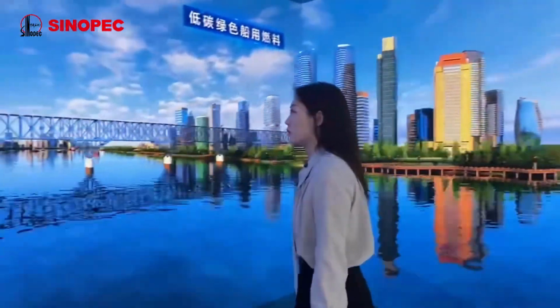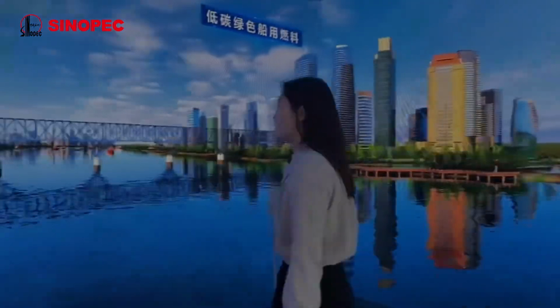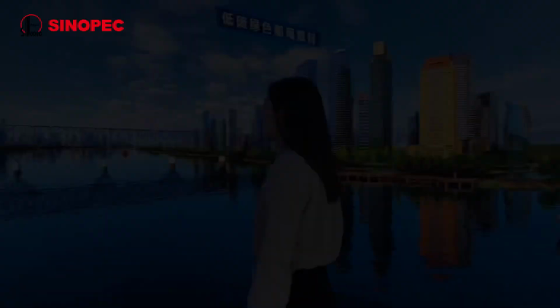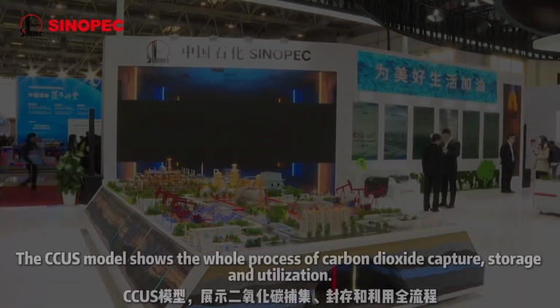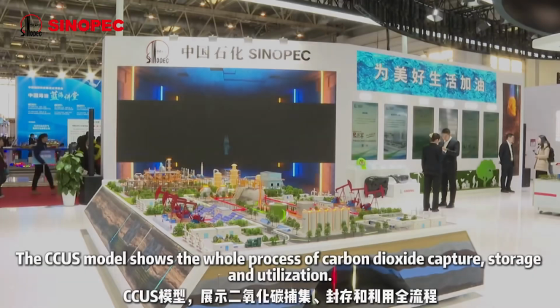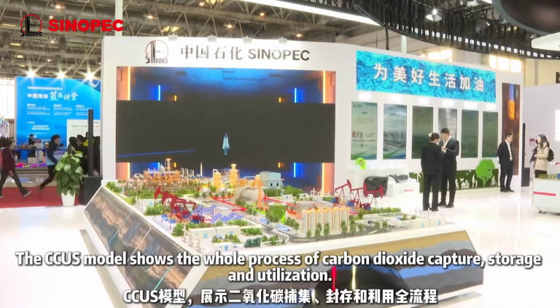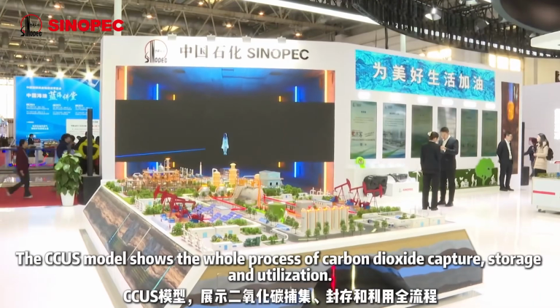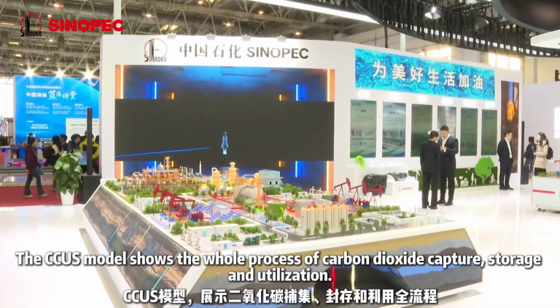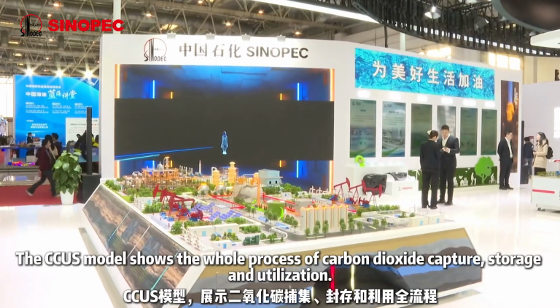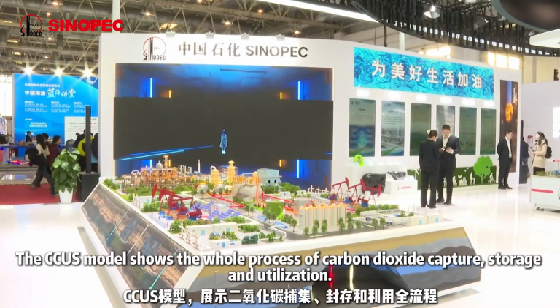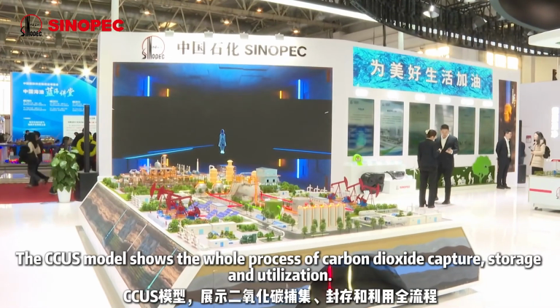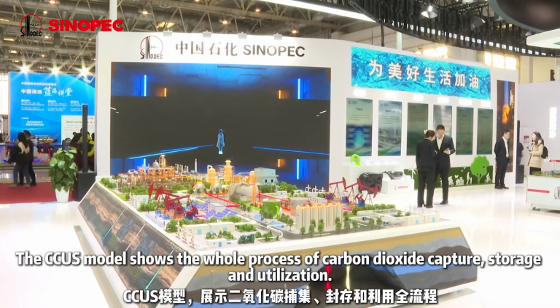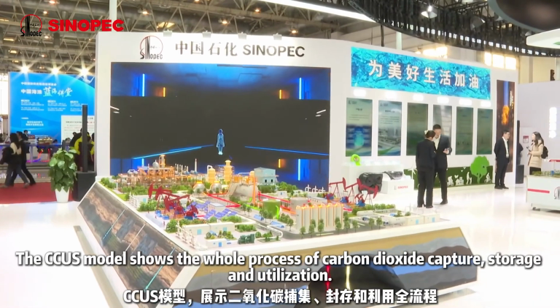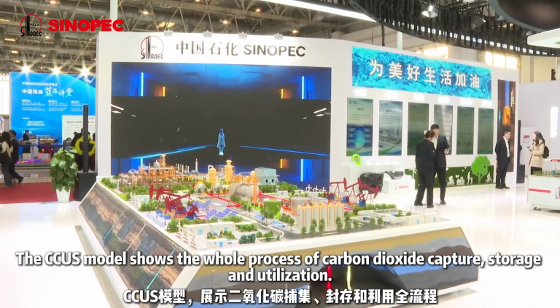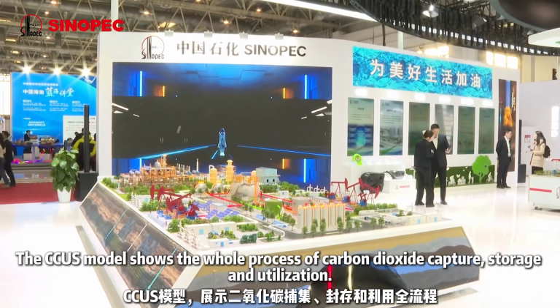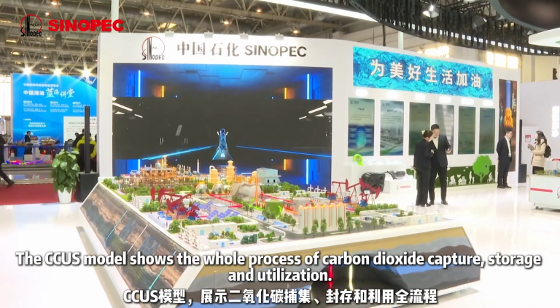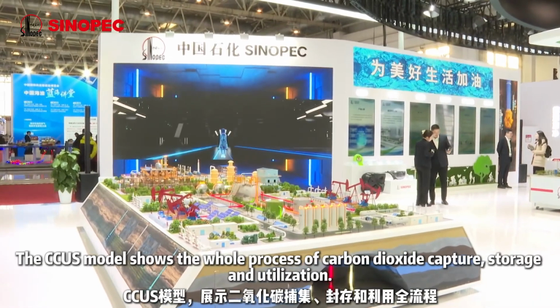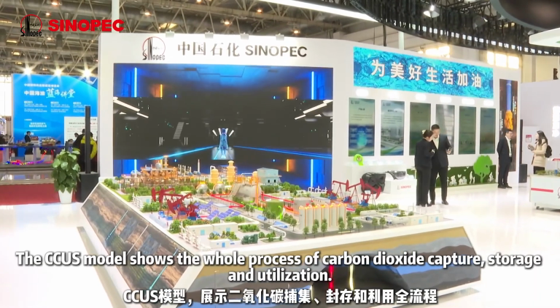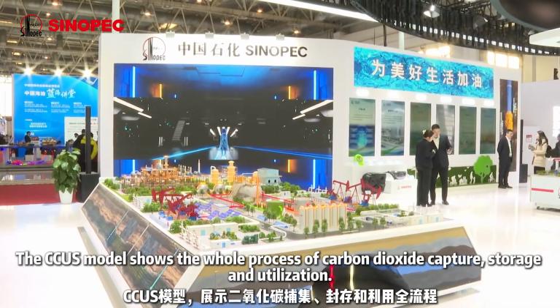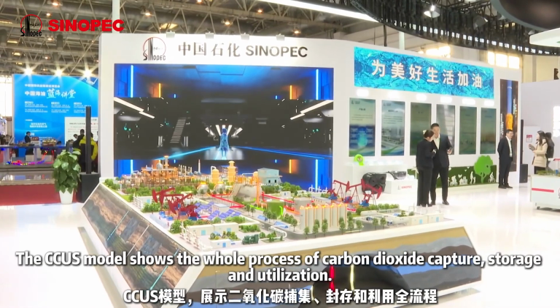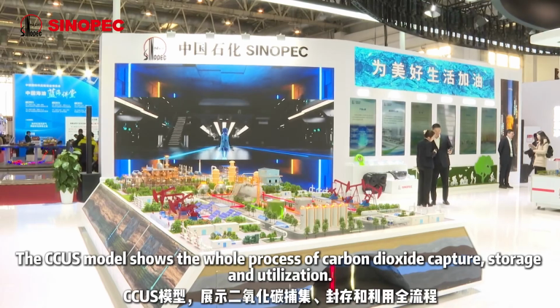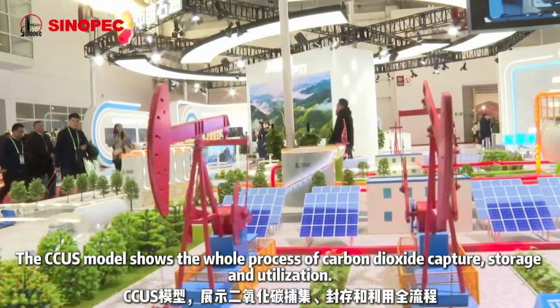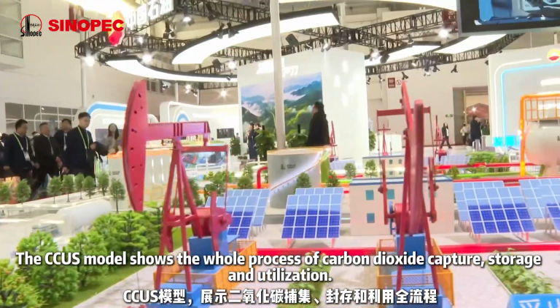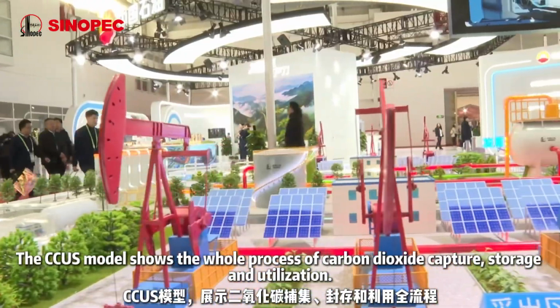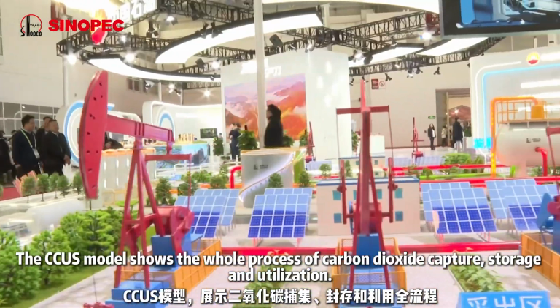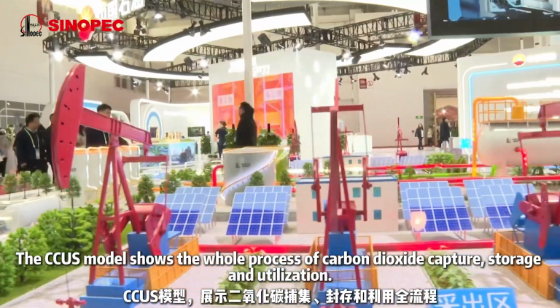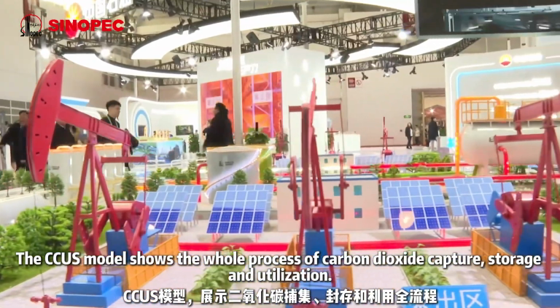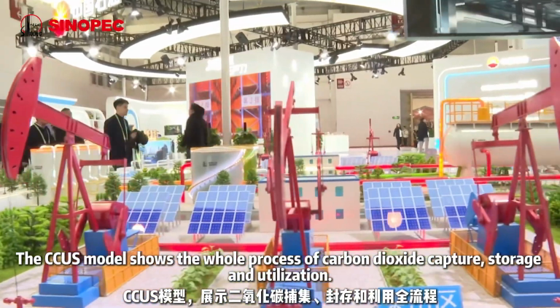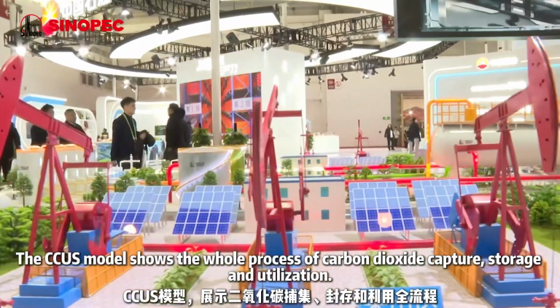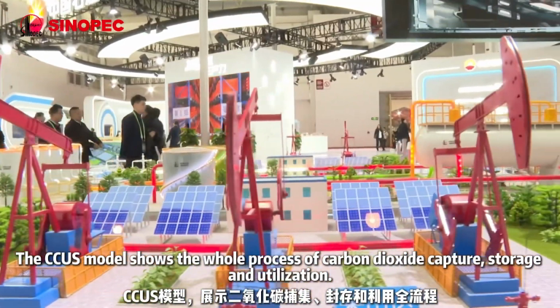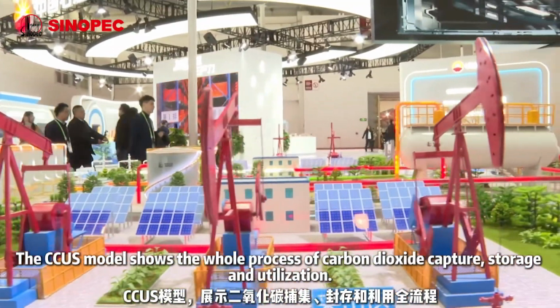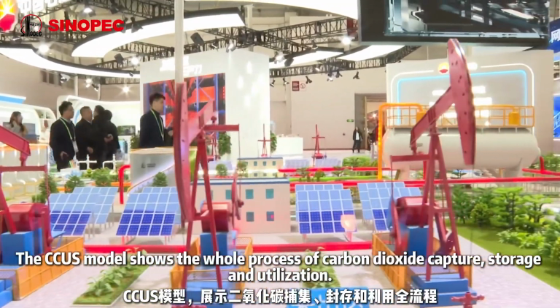The CCUS model shows the whole process of carbon dioxide capture, storage and utilization.